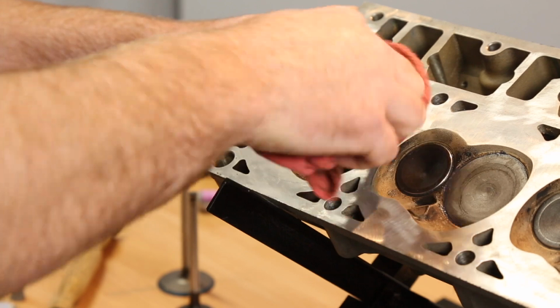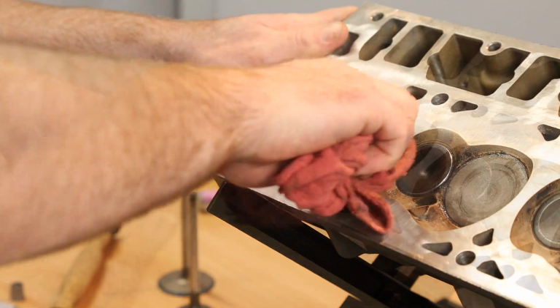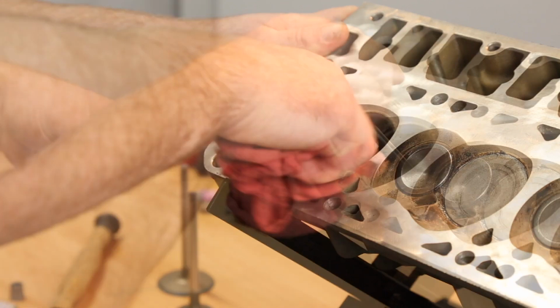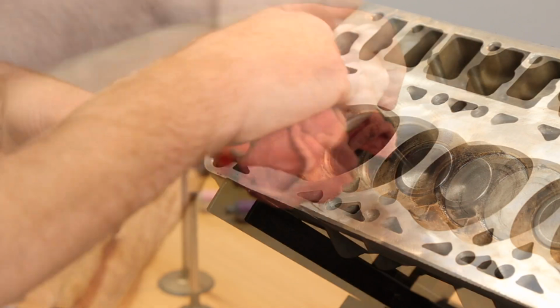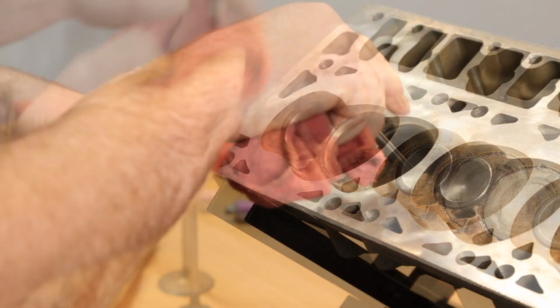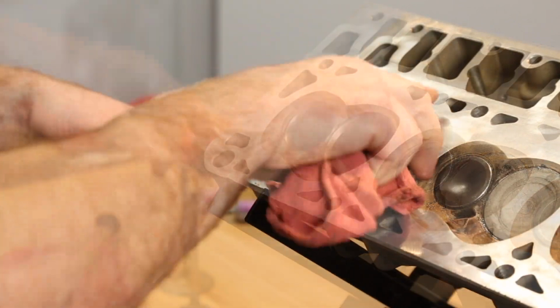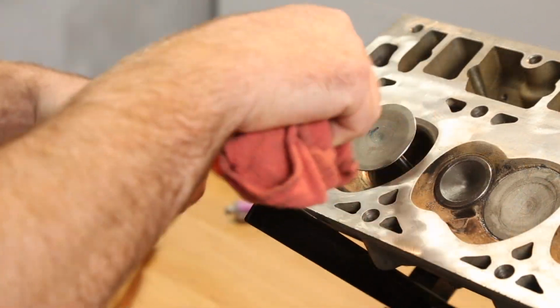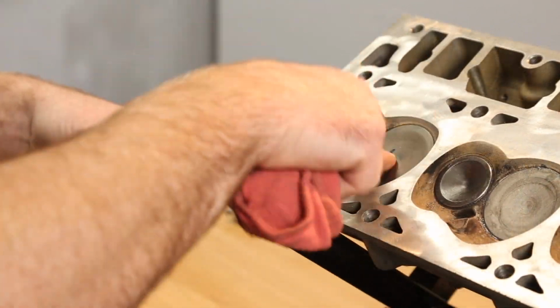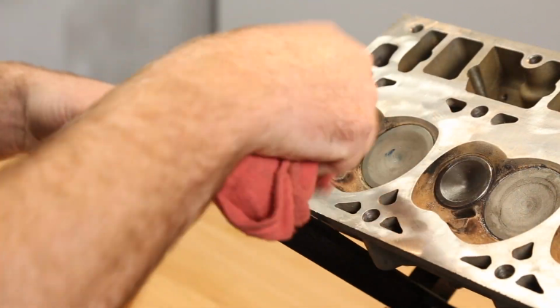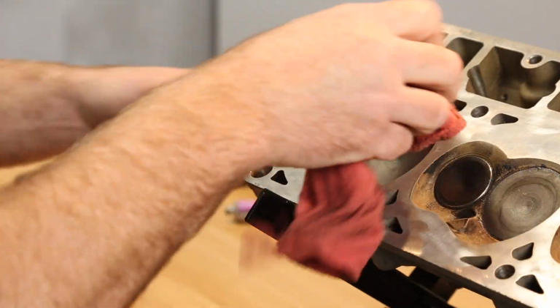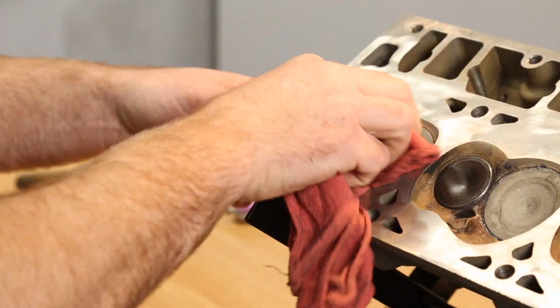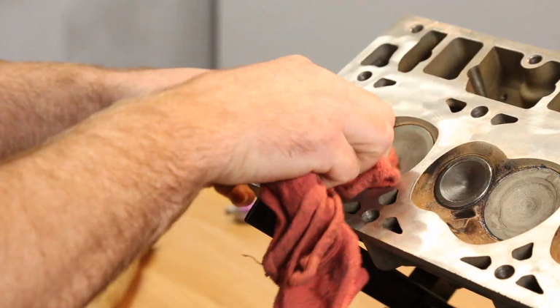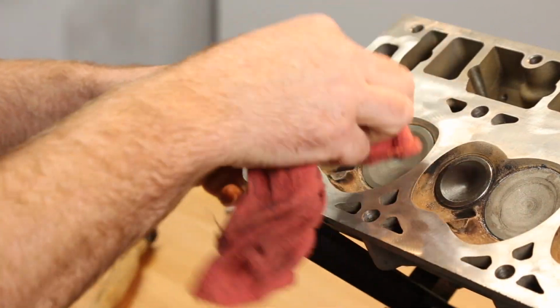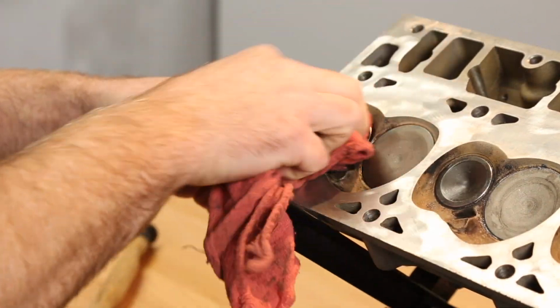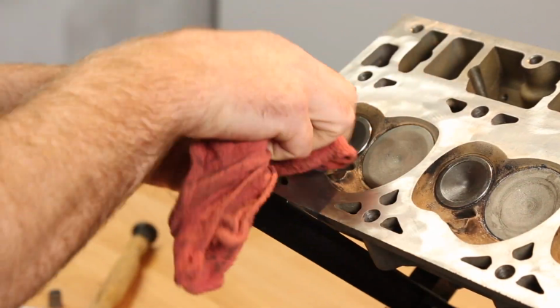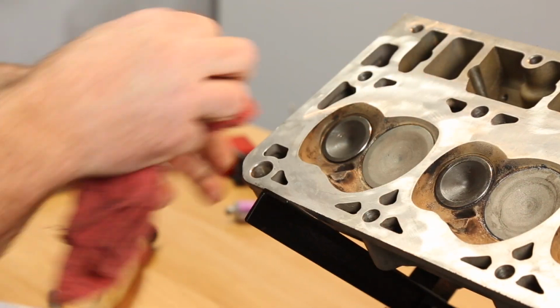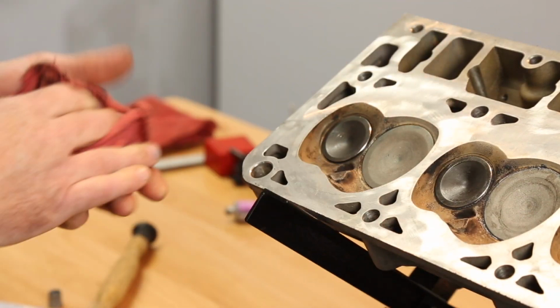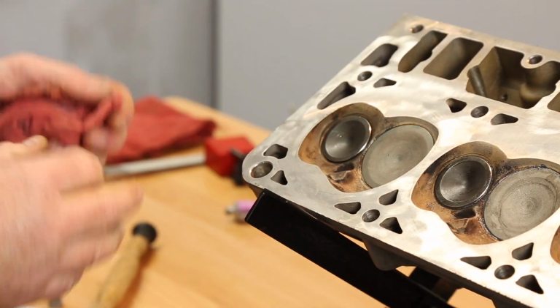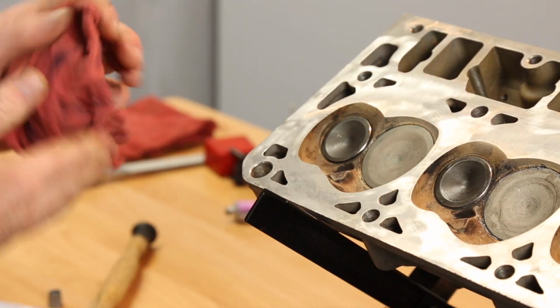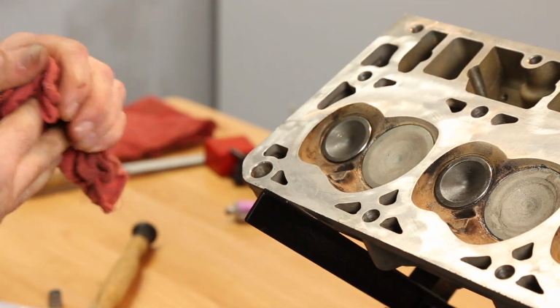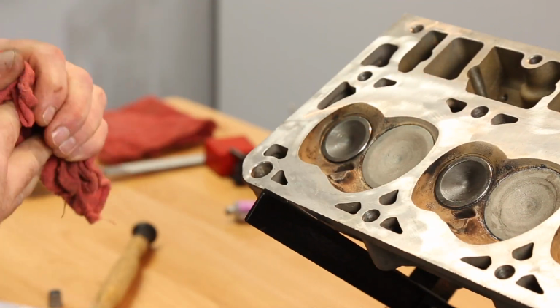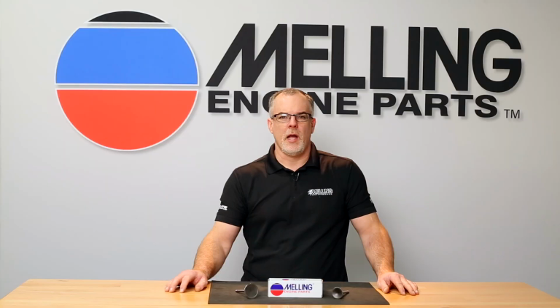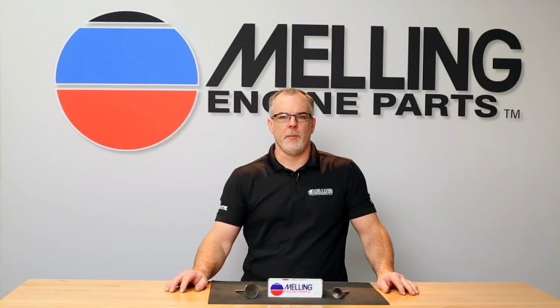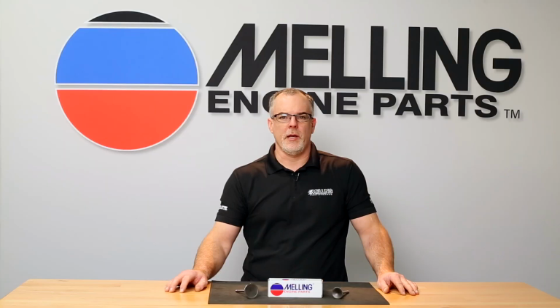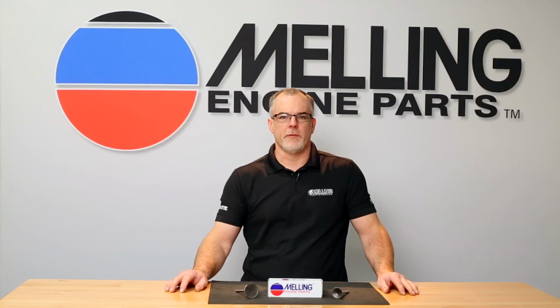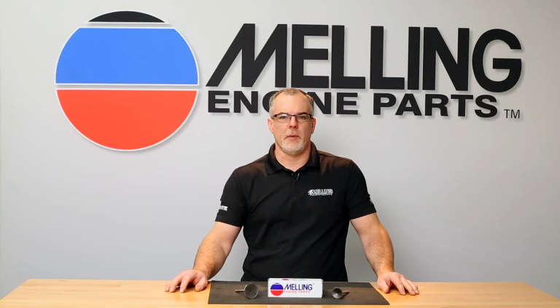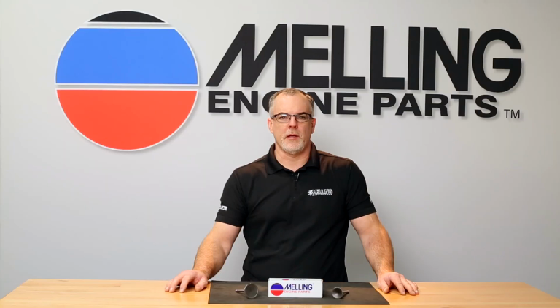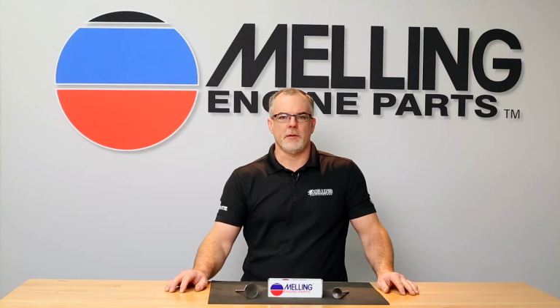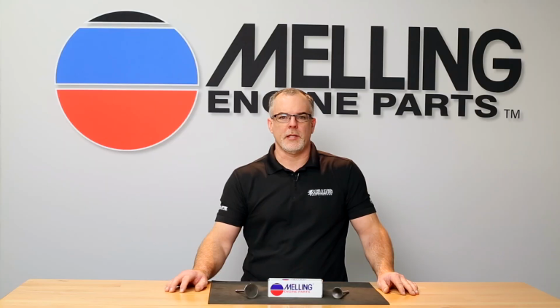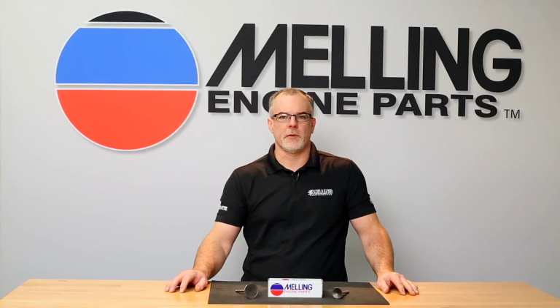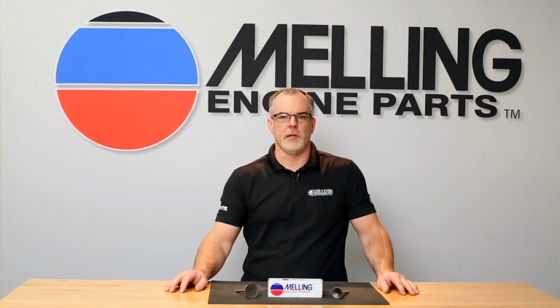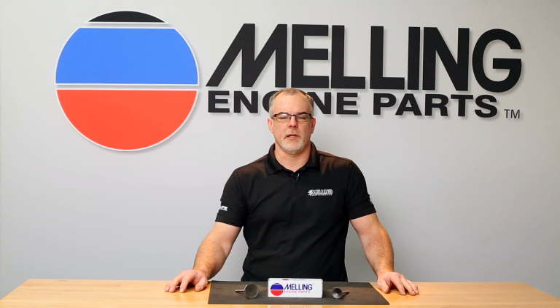Install the new valve and reinstall the valve spring and retainer. I'm Cale from Melling. Thanks for clicking.